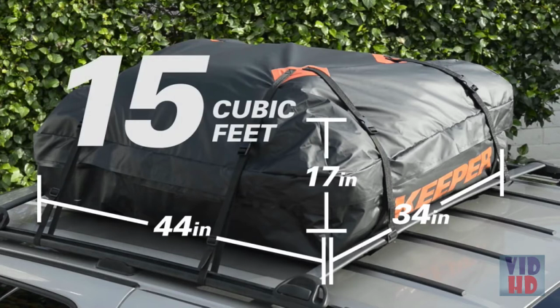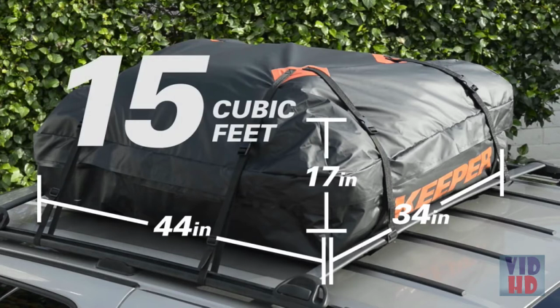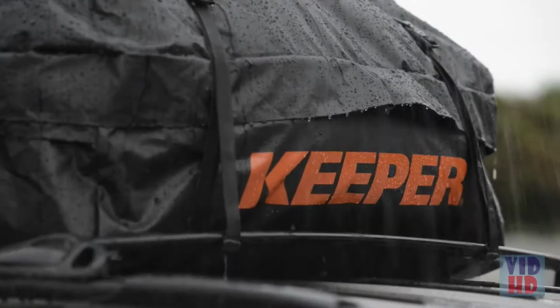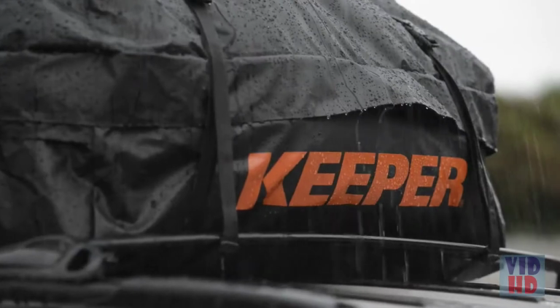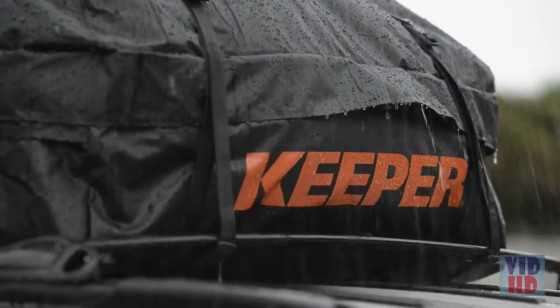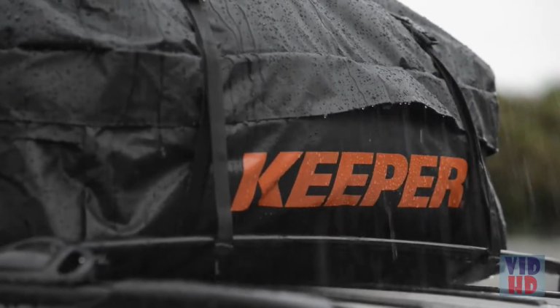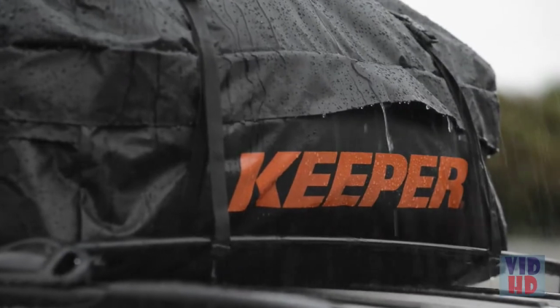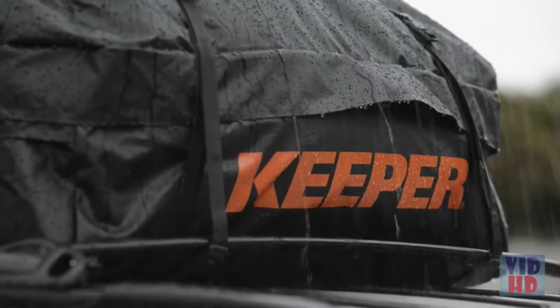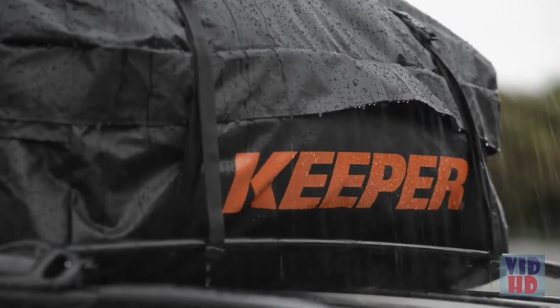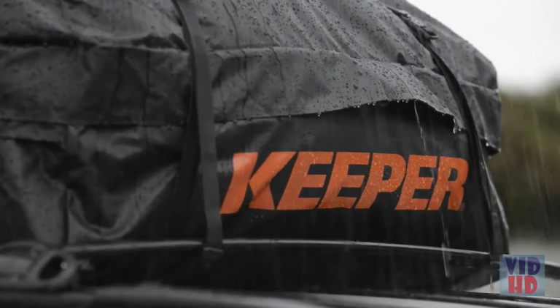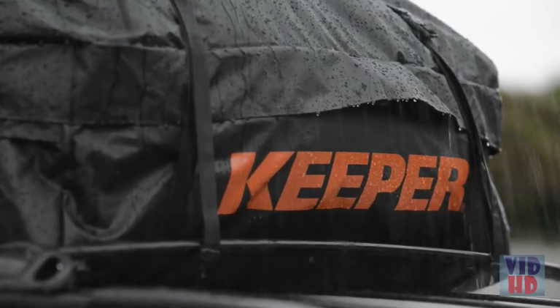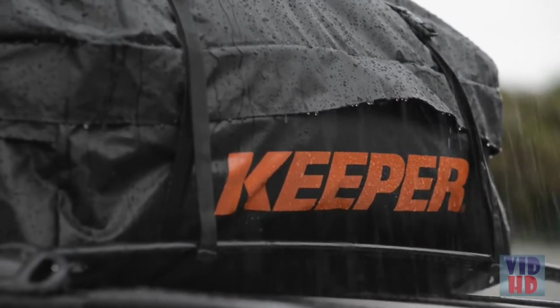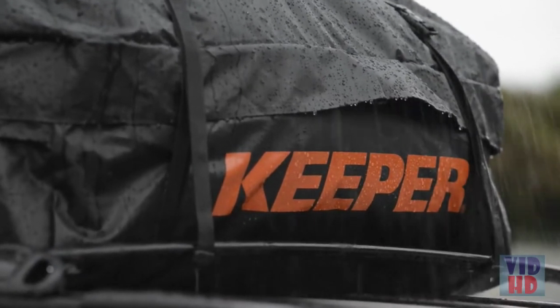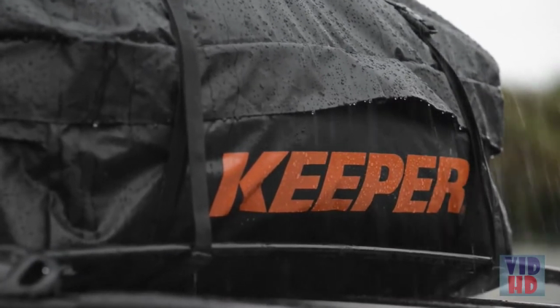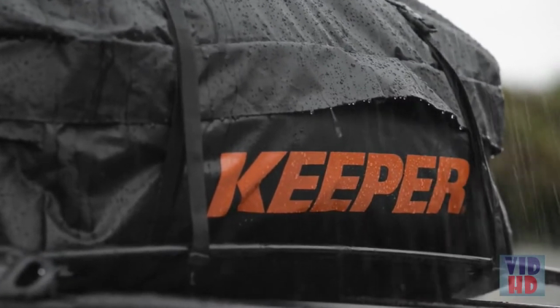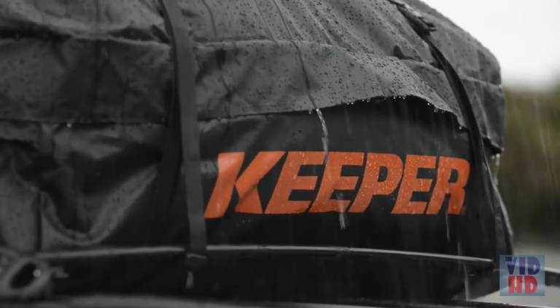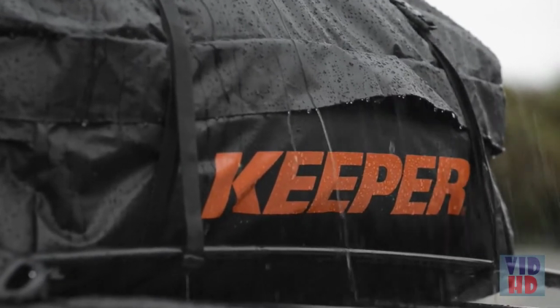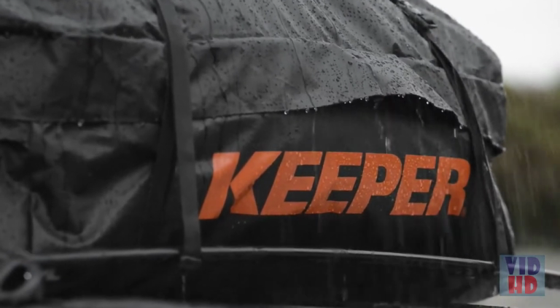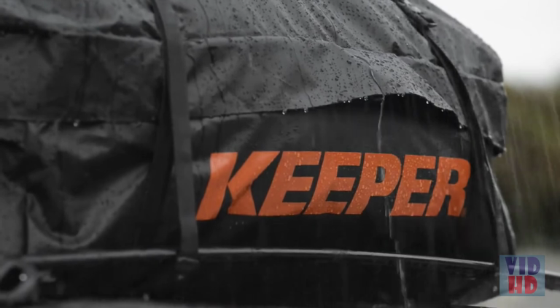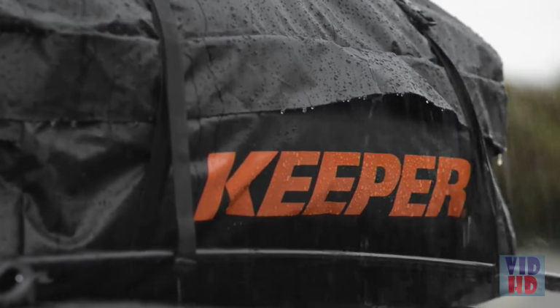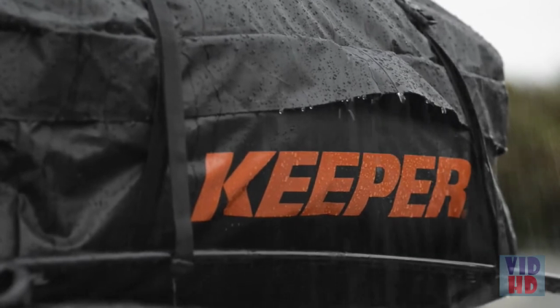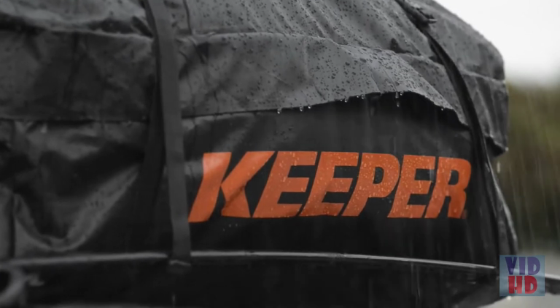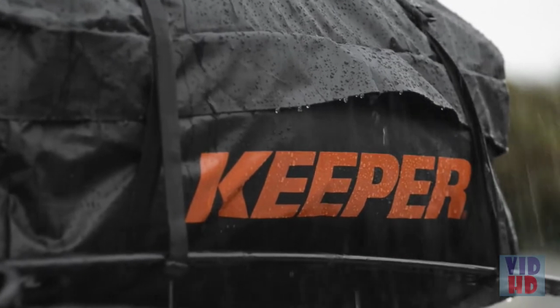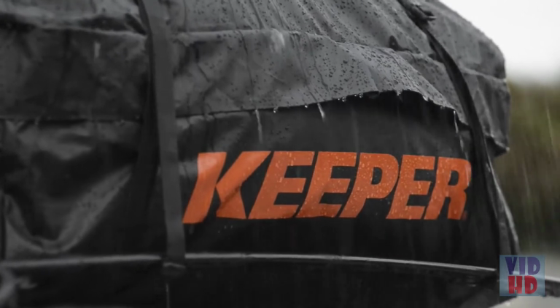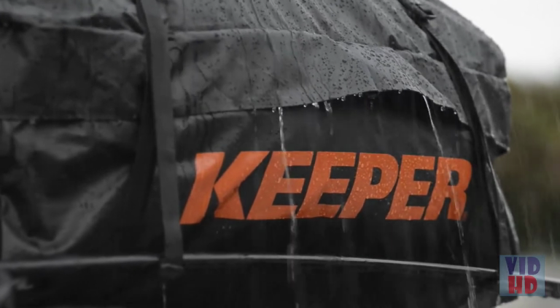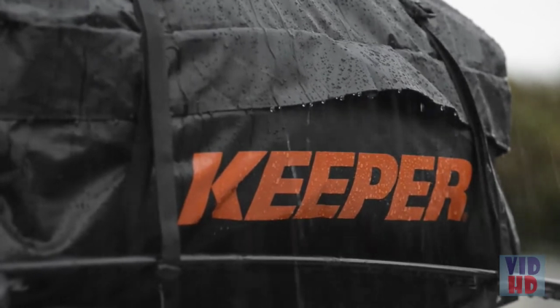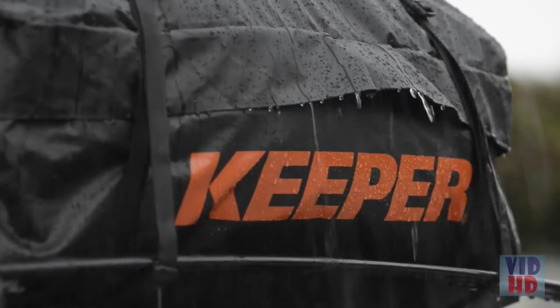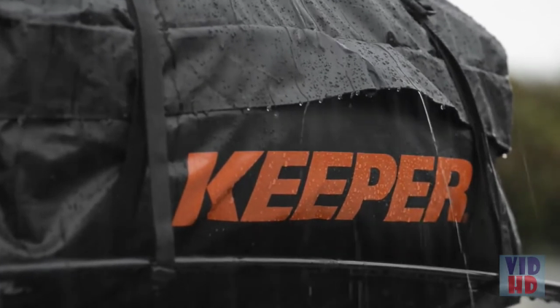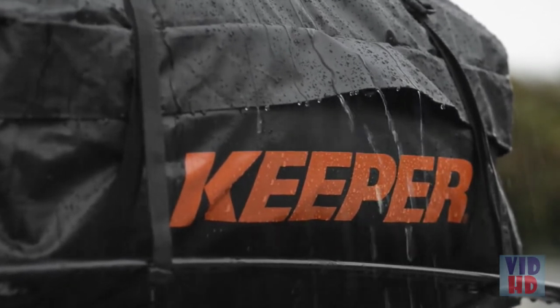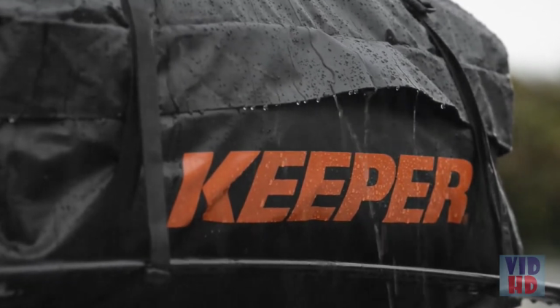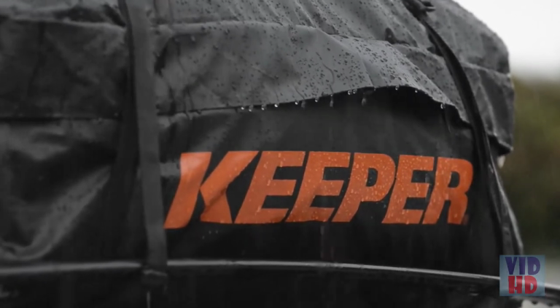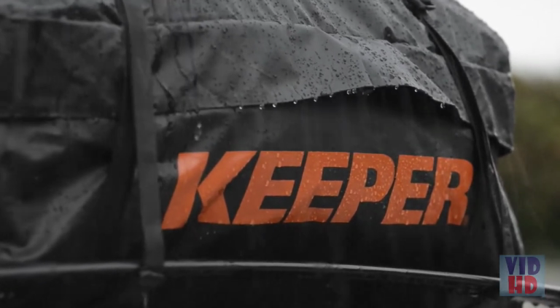While it's heavy duty, rubber laminated nylon construction protects your gear against rain, wind, sun damage, and grit.